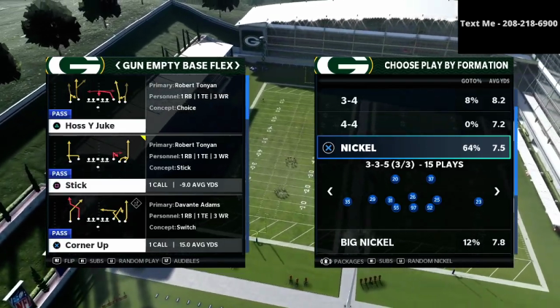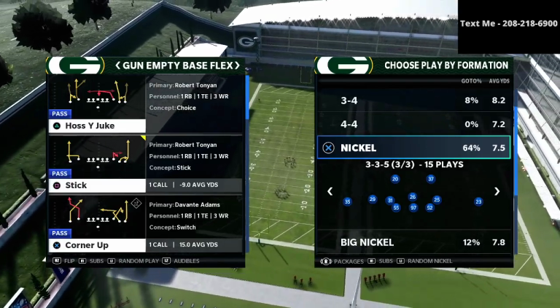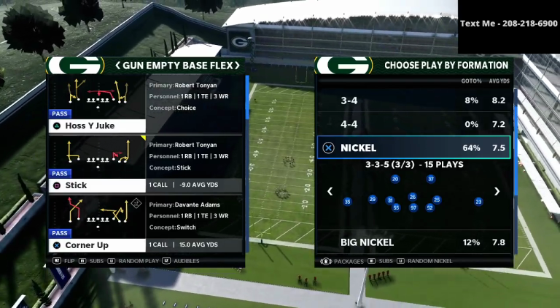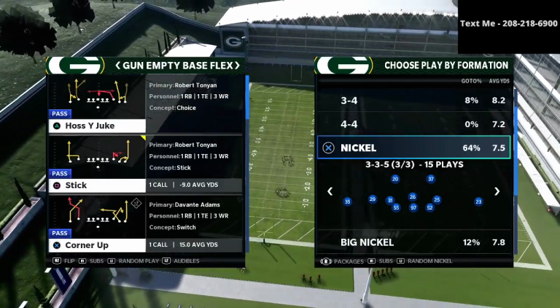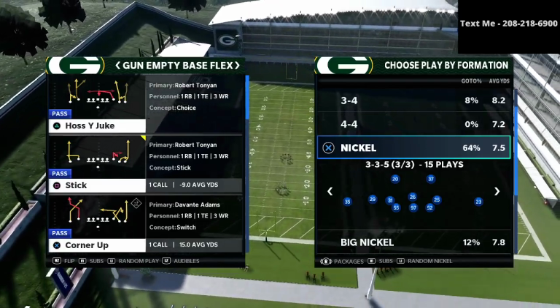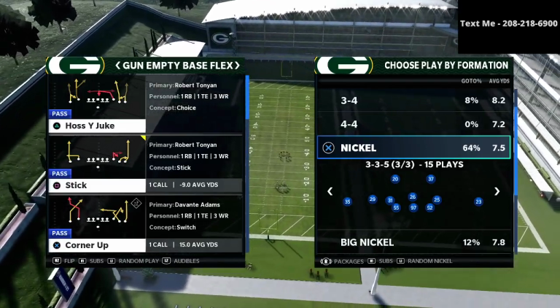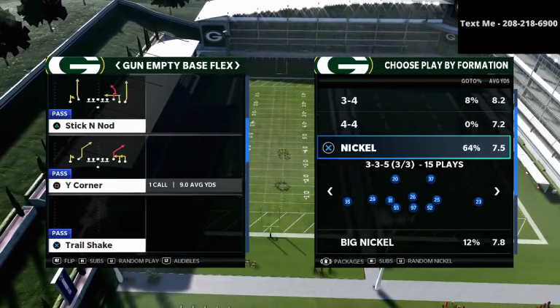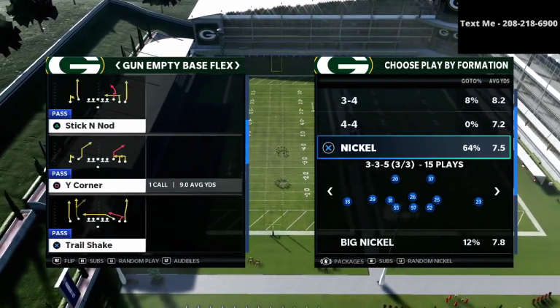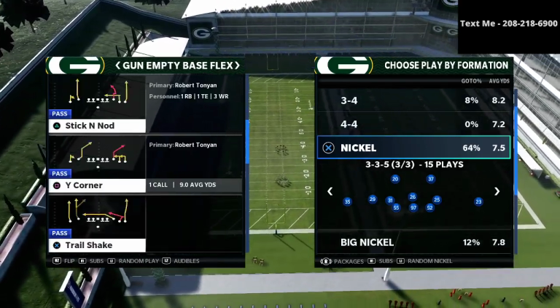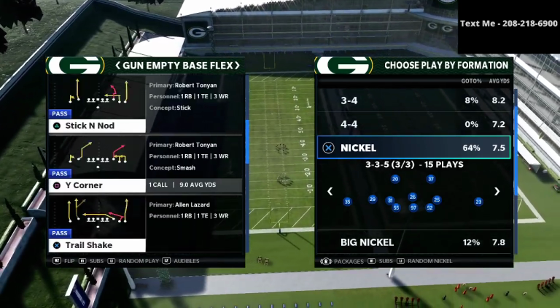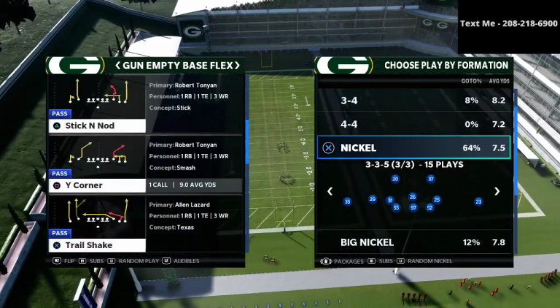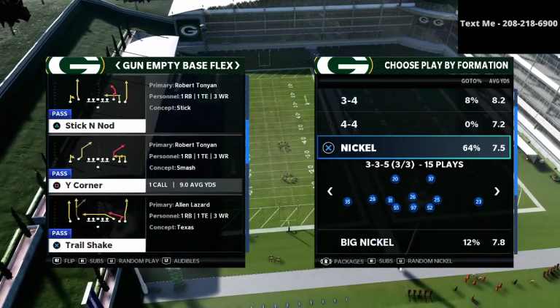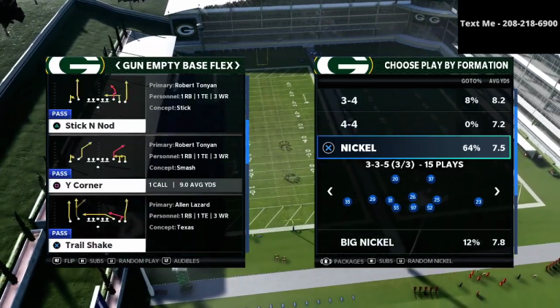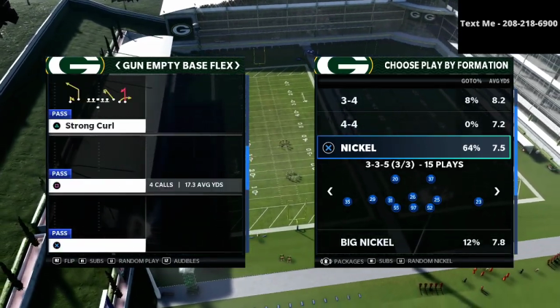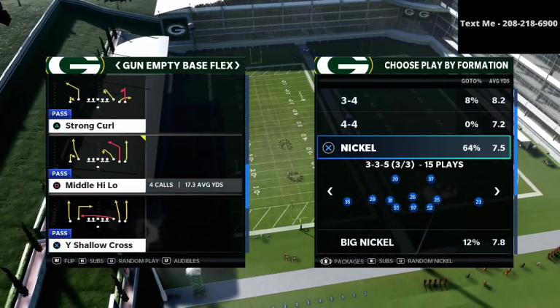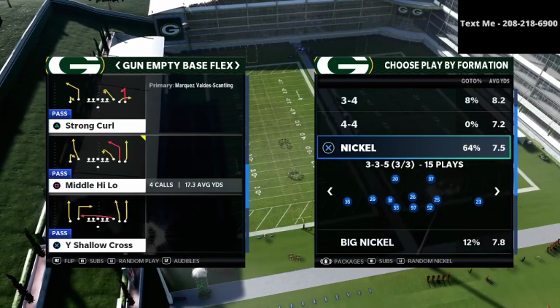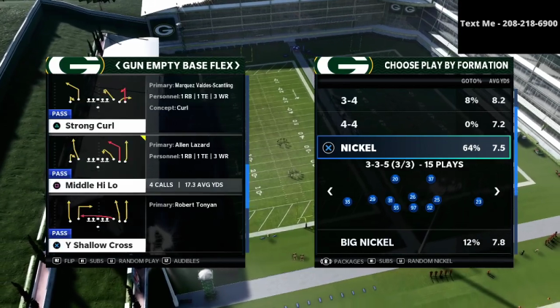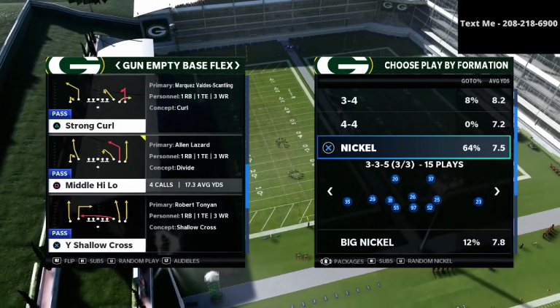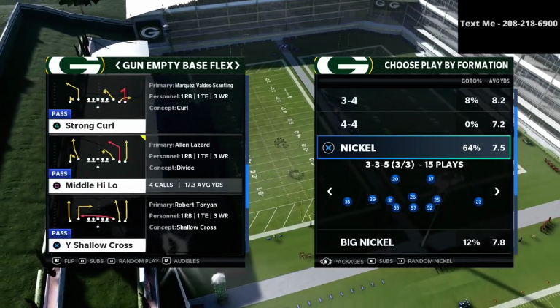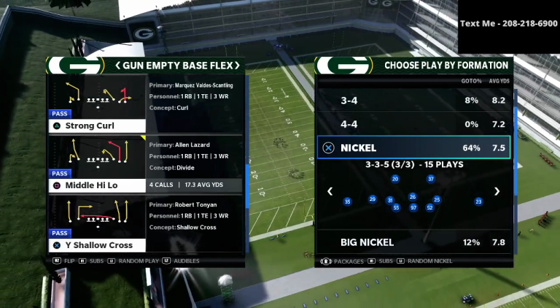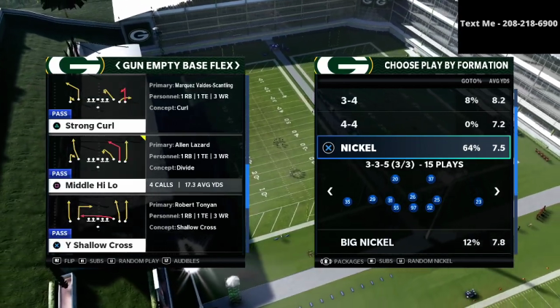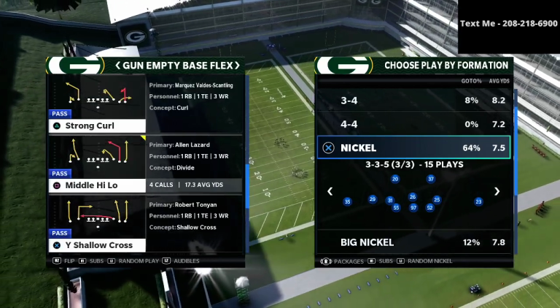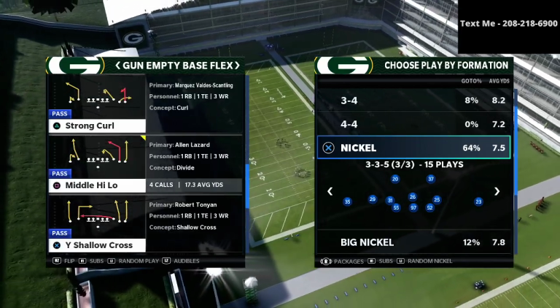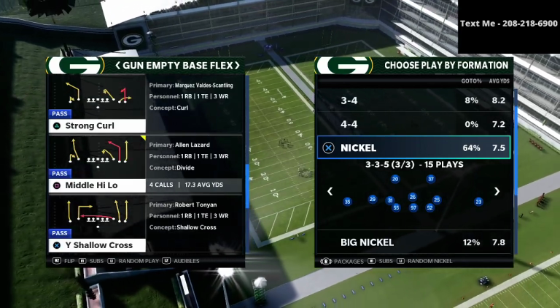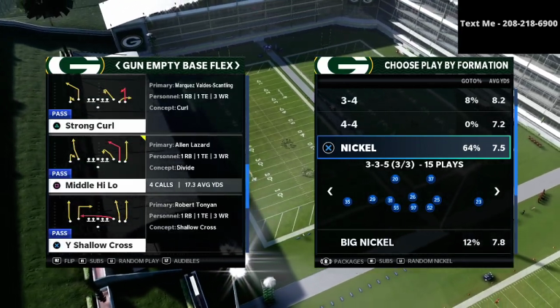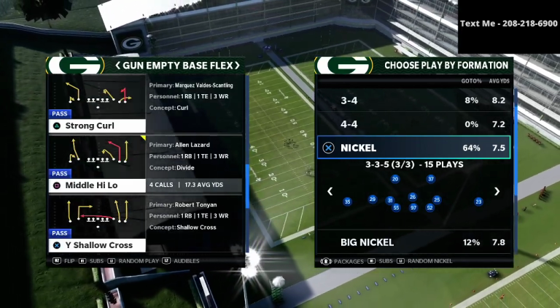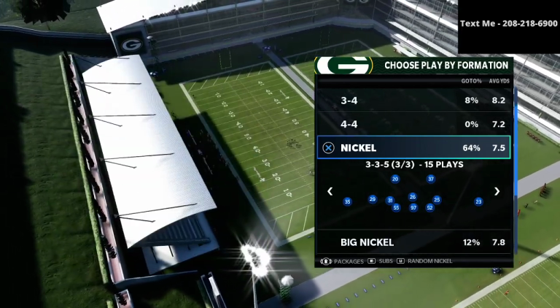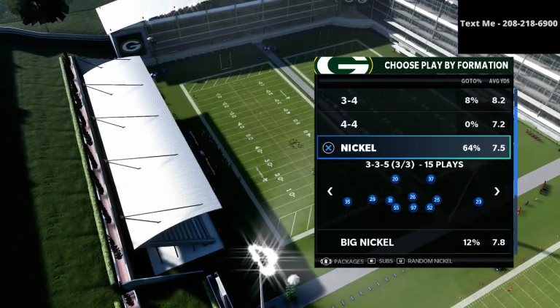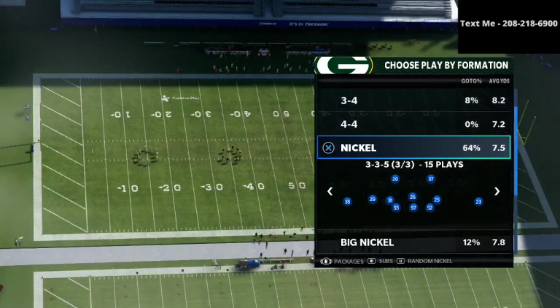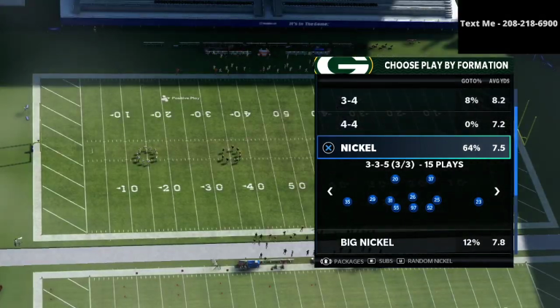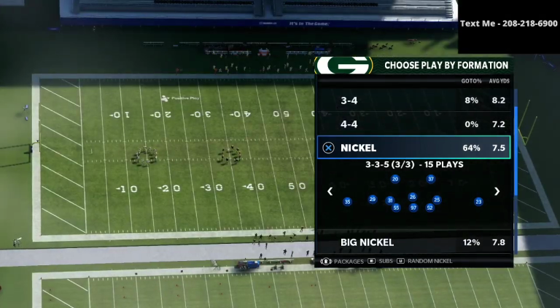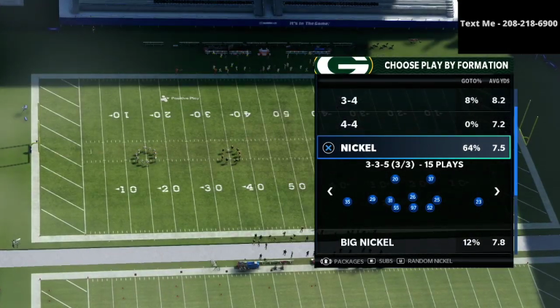In this video, I'm going to be sharing with you one of my favorite strategies for defending the five-wide offense in Madden 21.